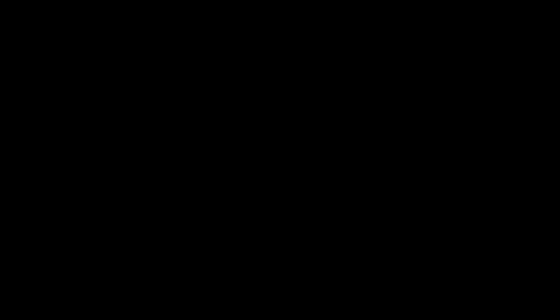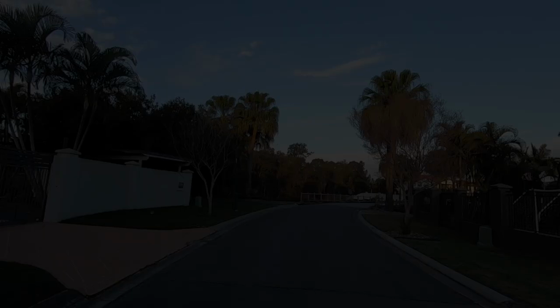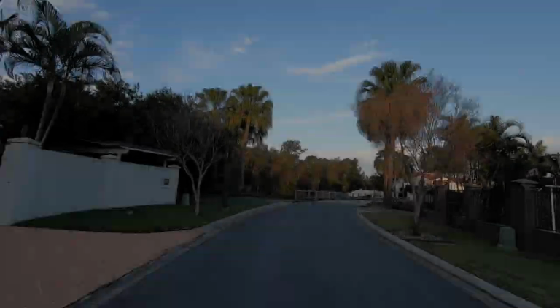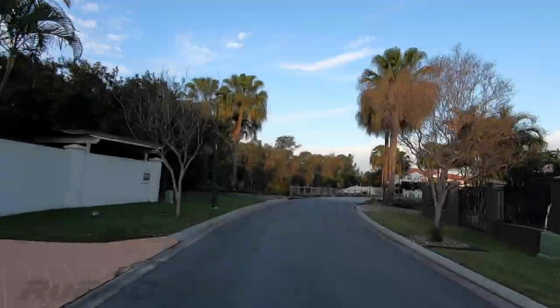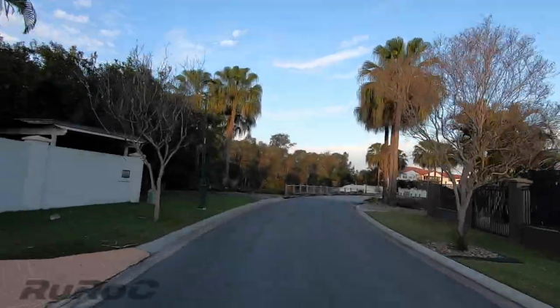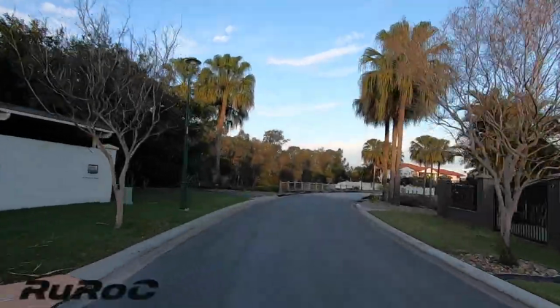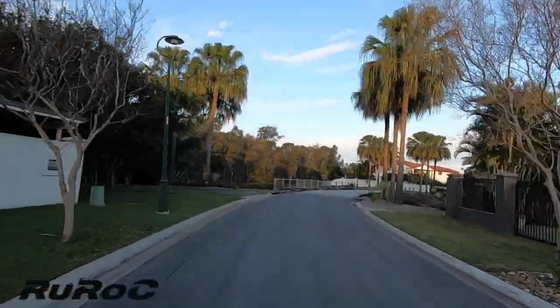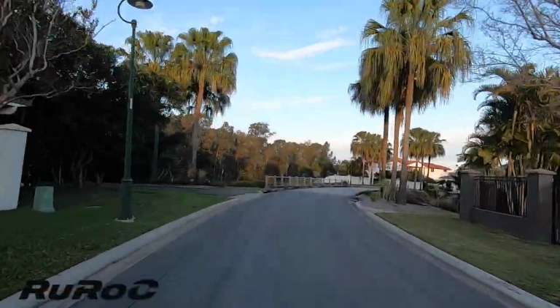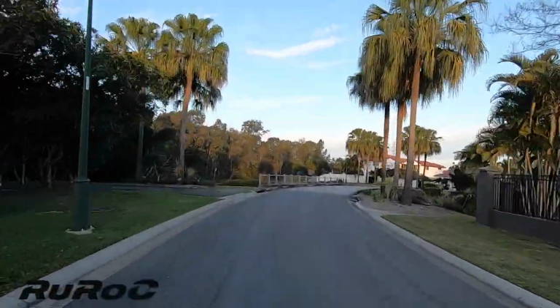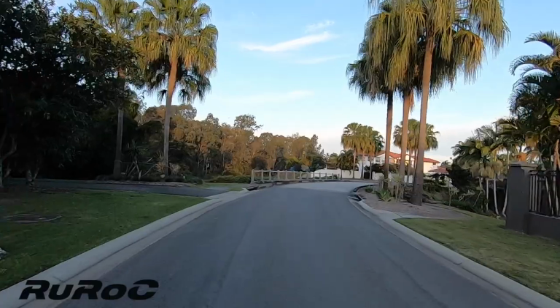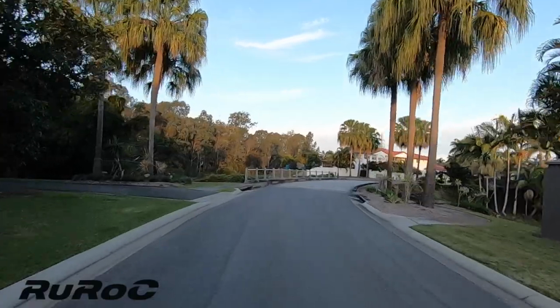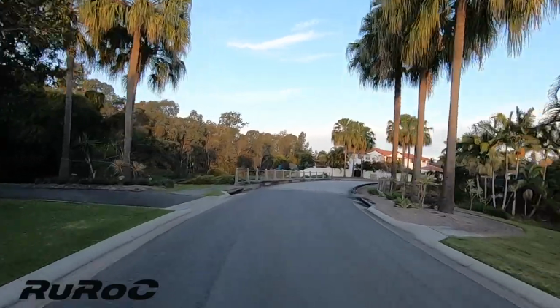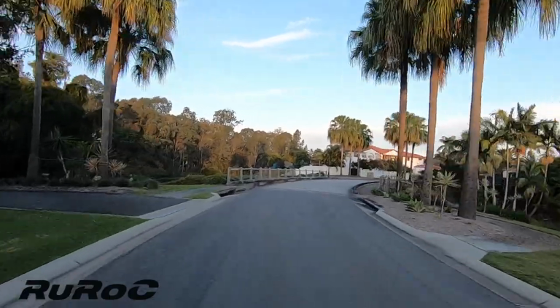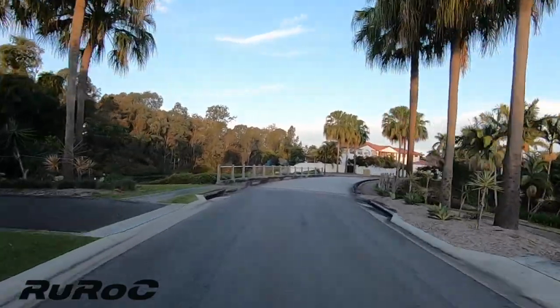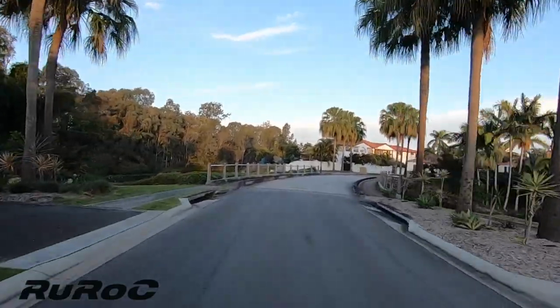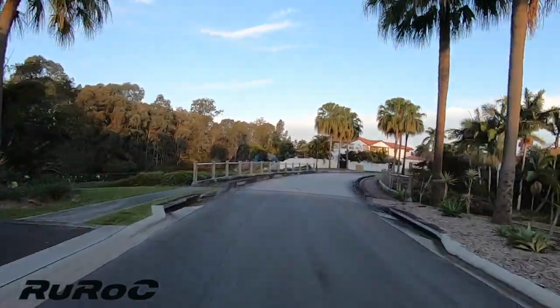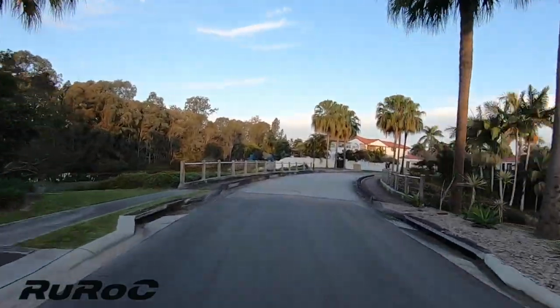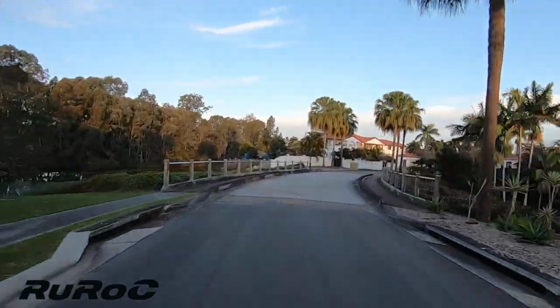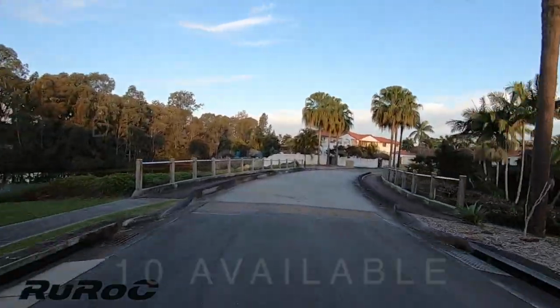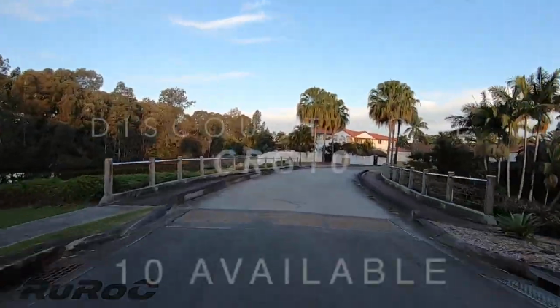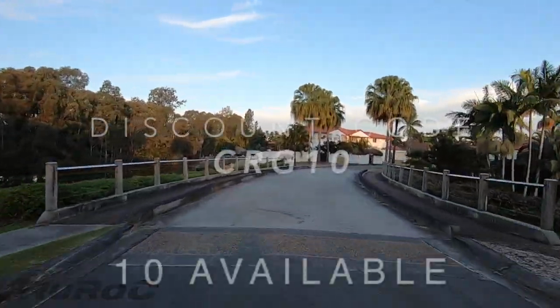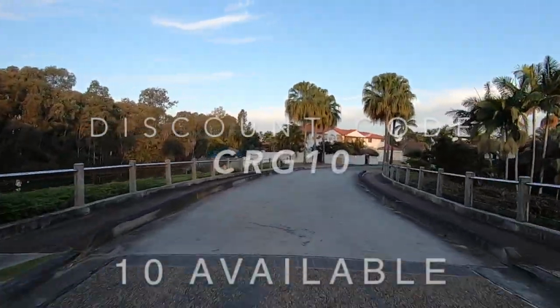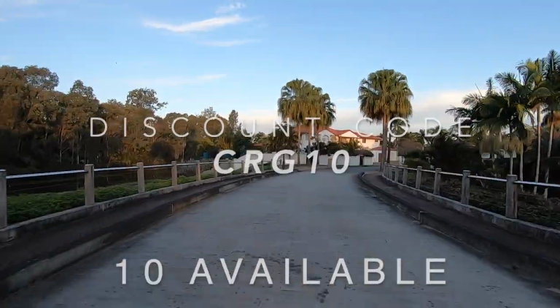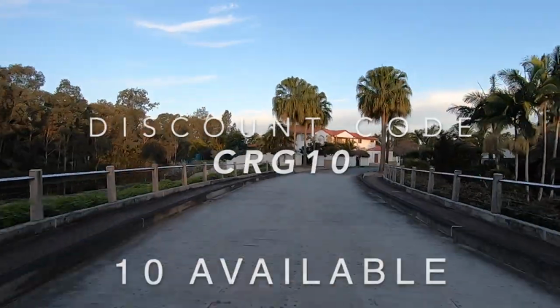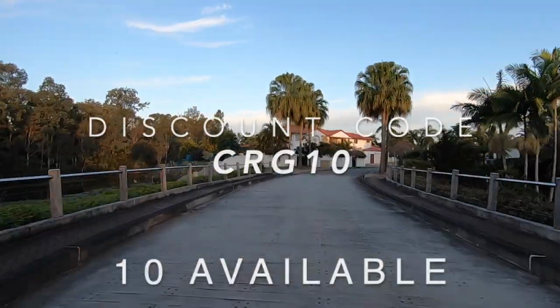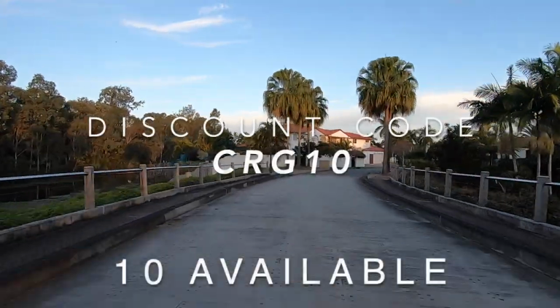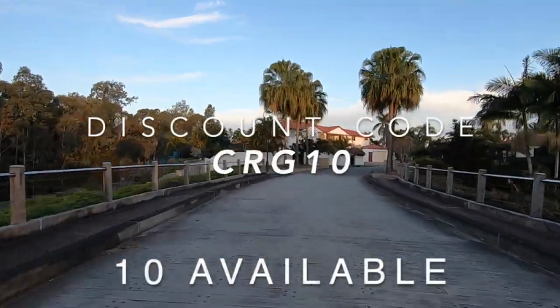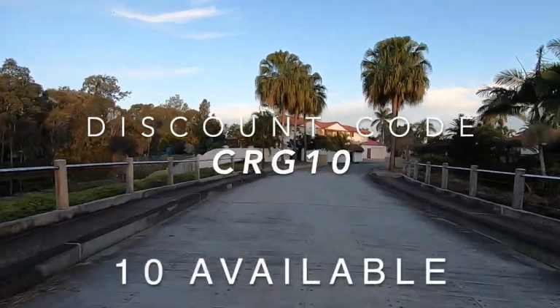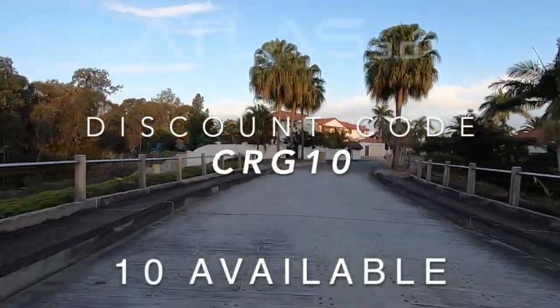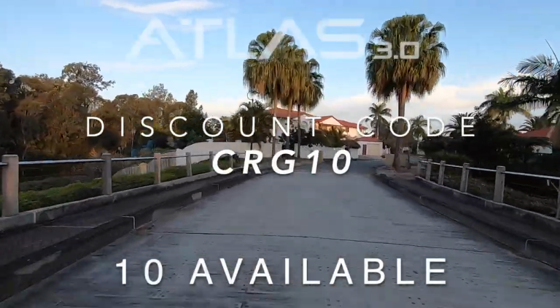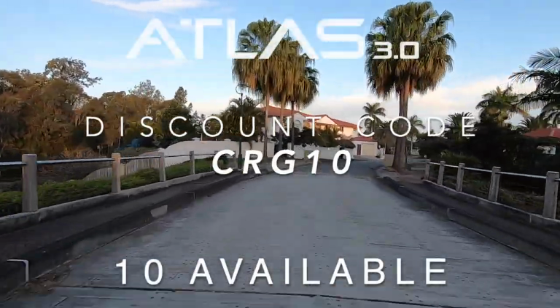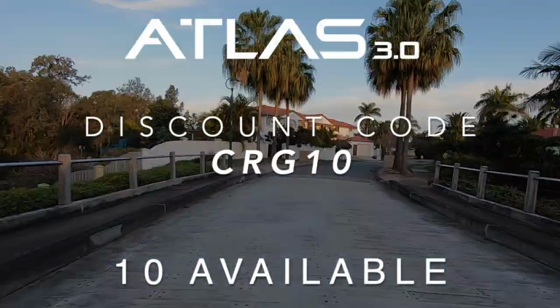I really hope this video has given you enough information to make a more informed decision on whether you want to get one of these for yourself.